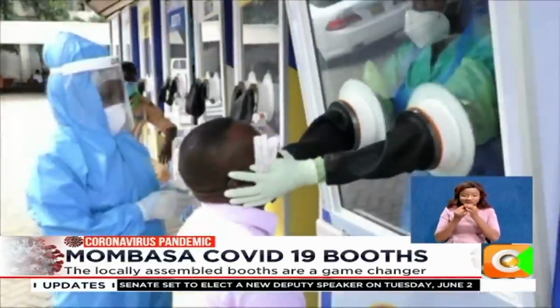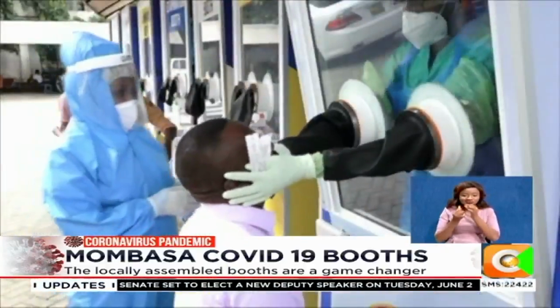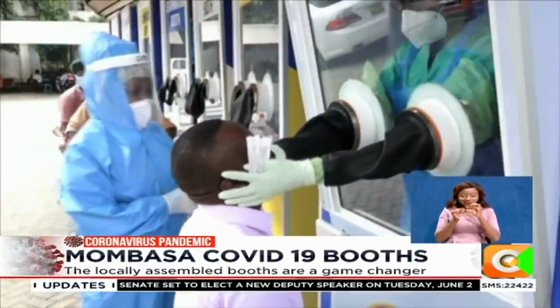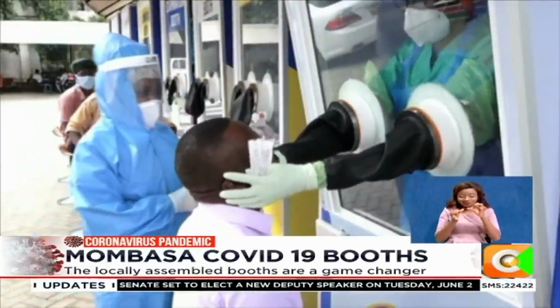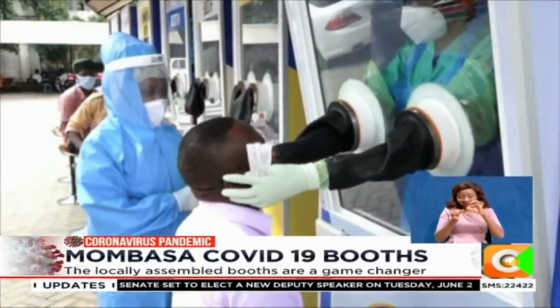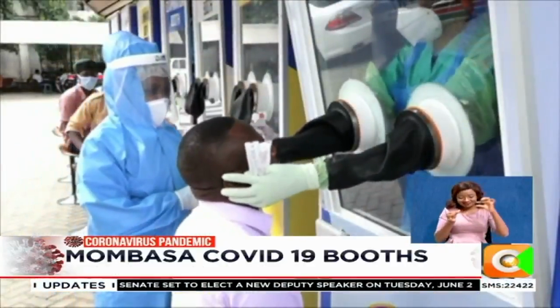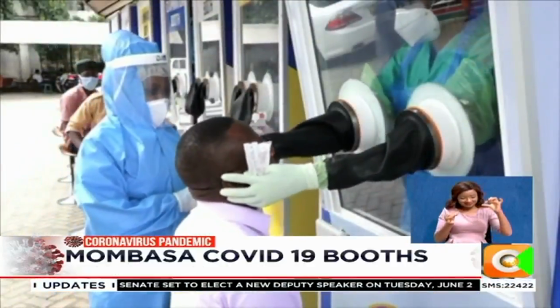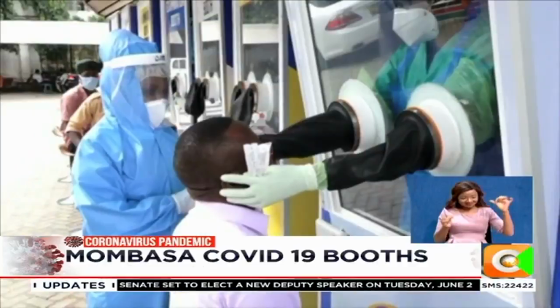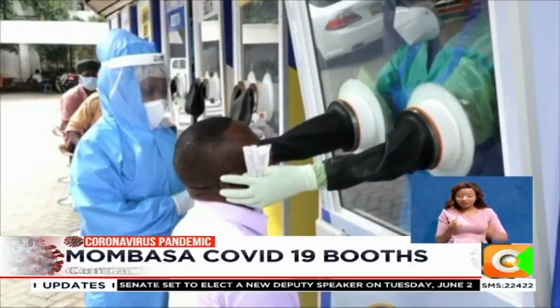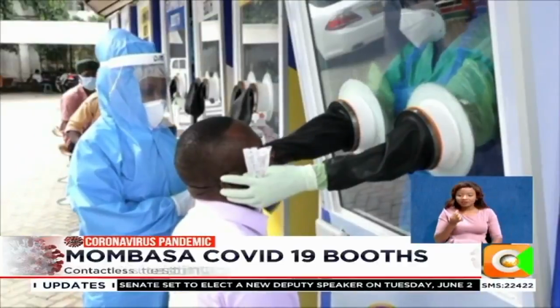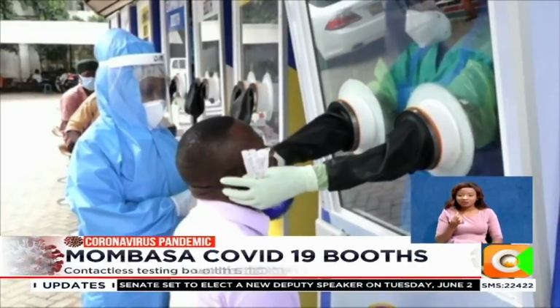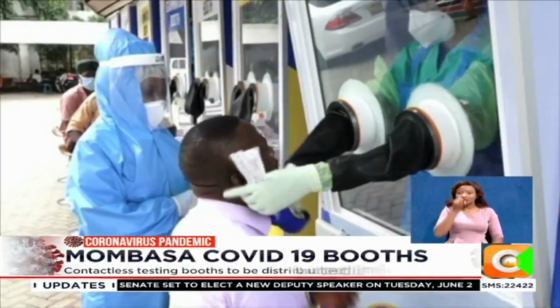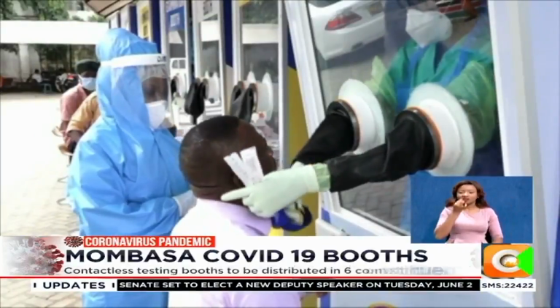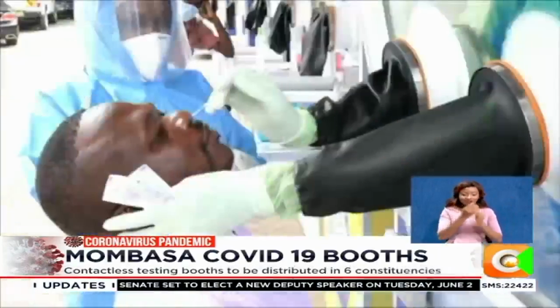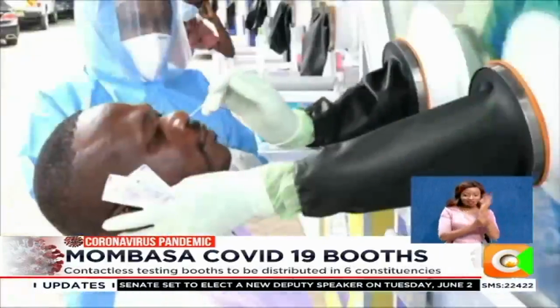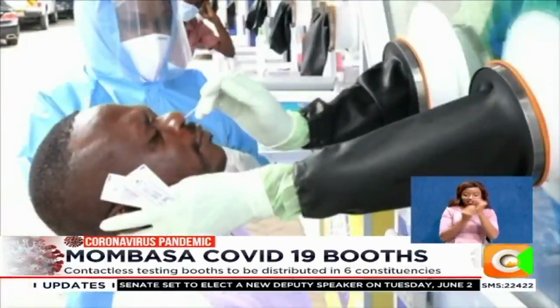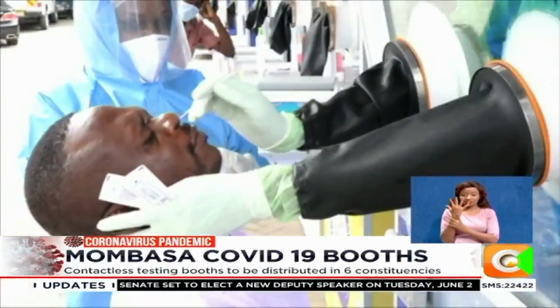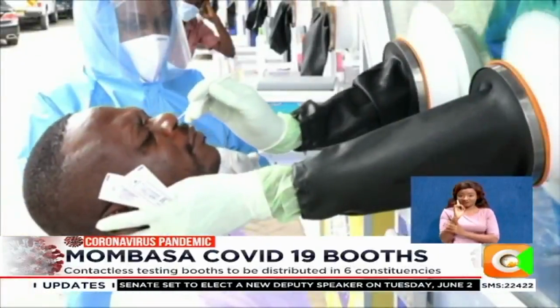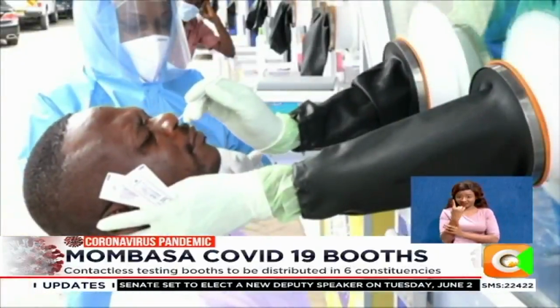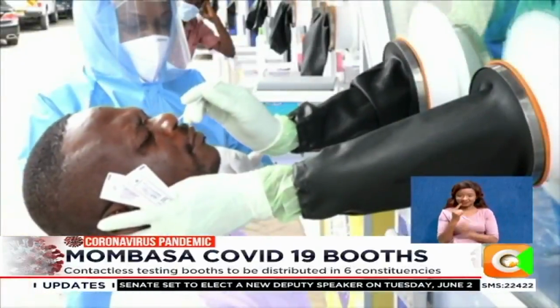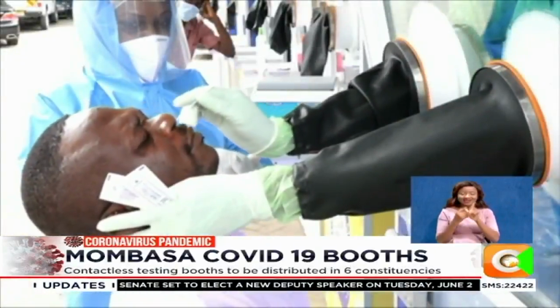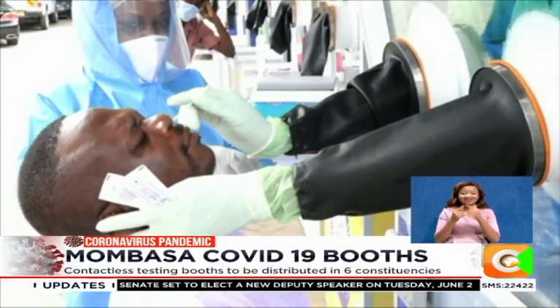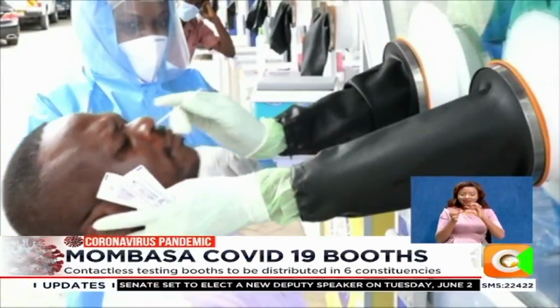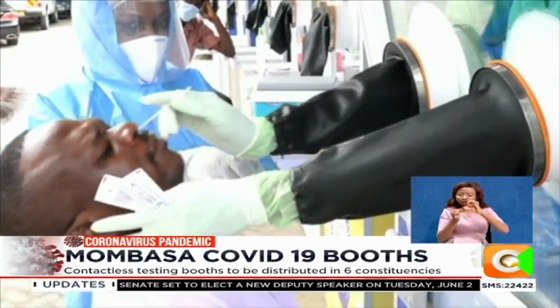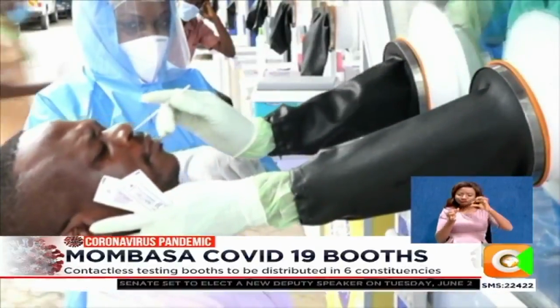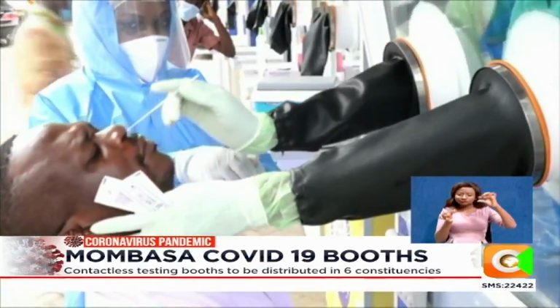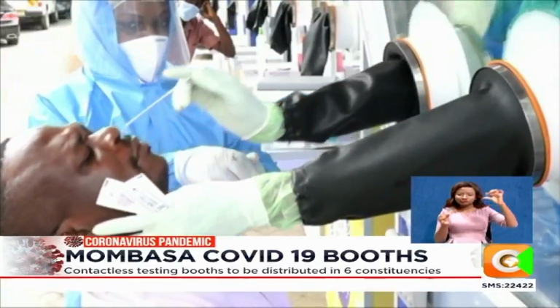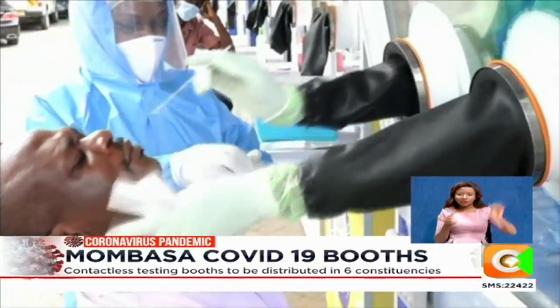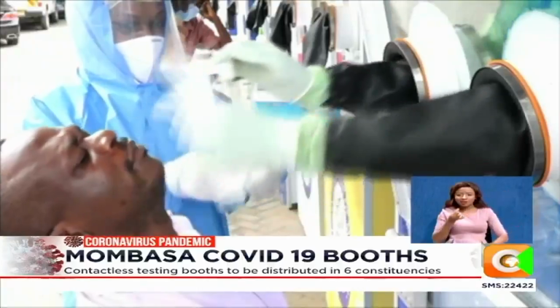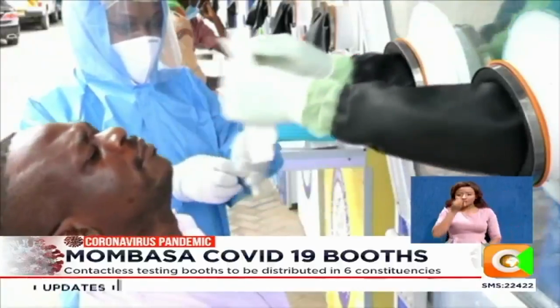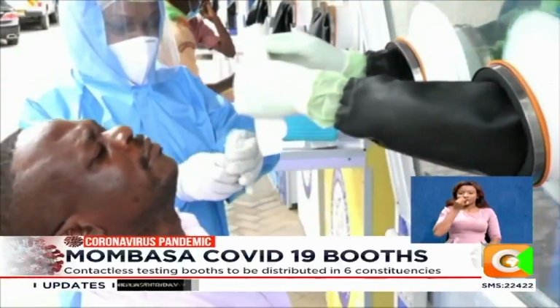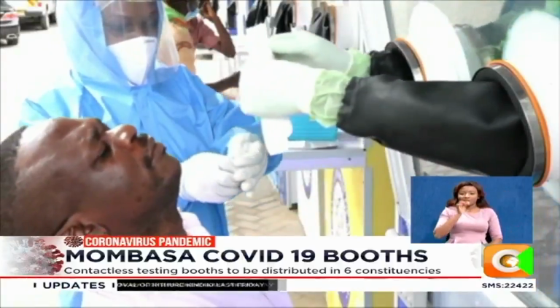Tests are carried out using two rubber gloves which are attached to the outer wall with airtight seals.